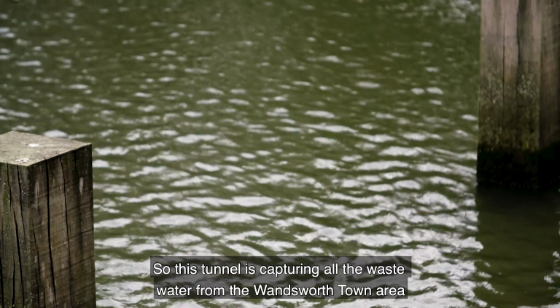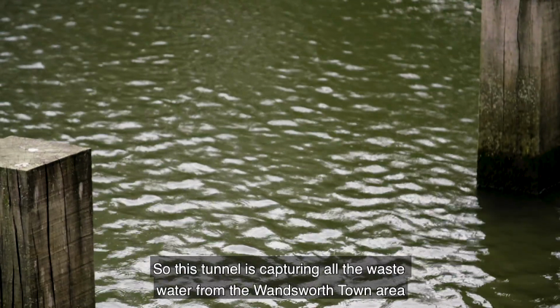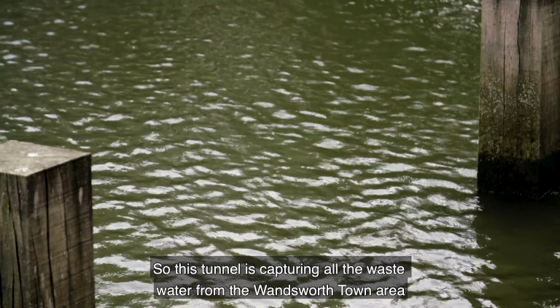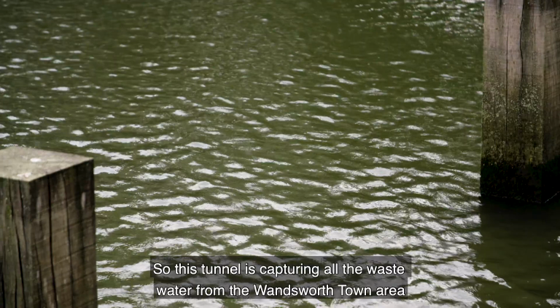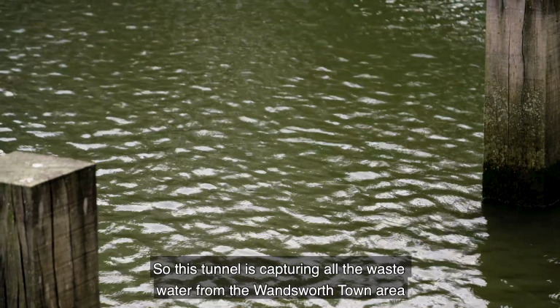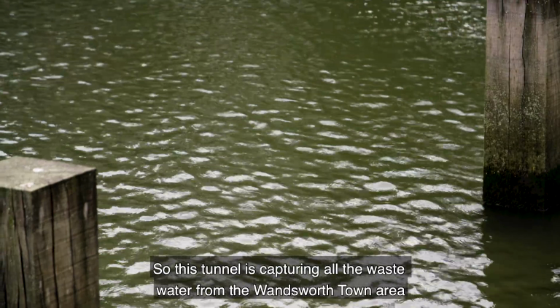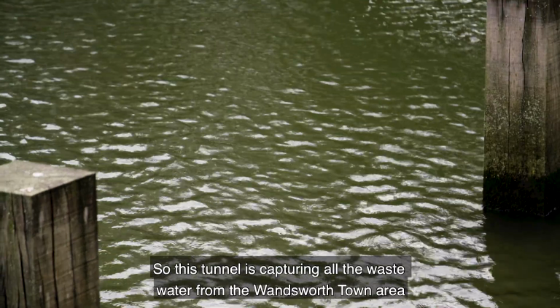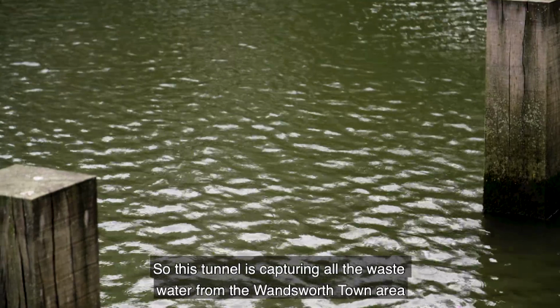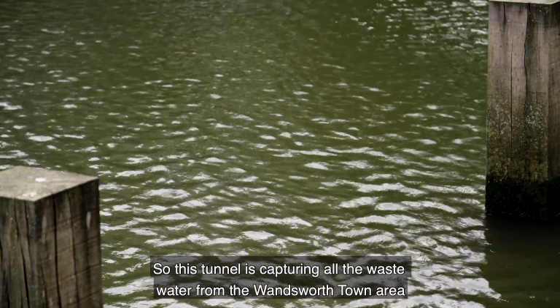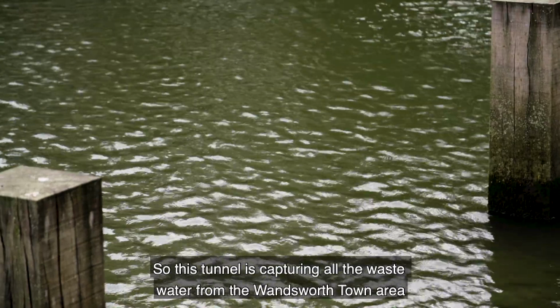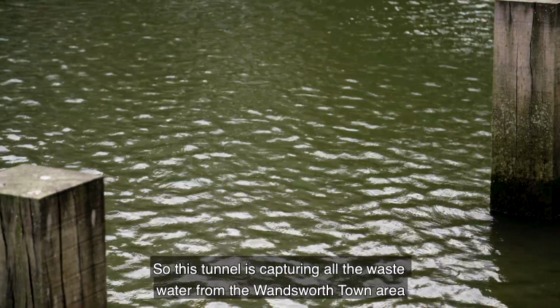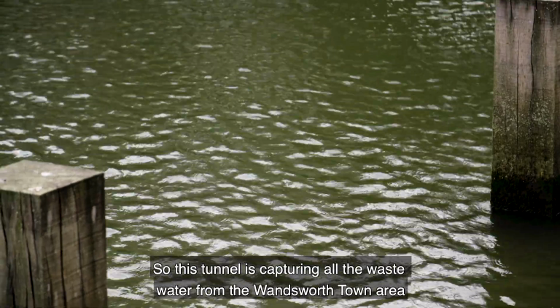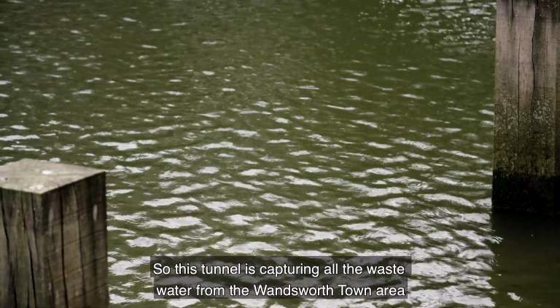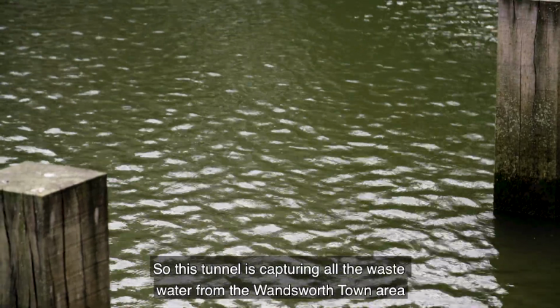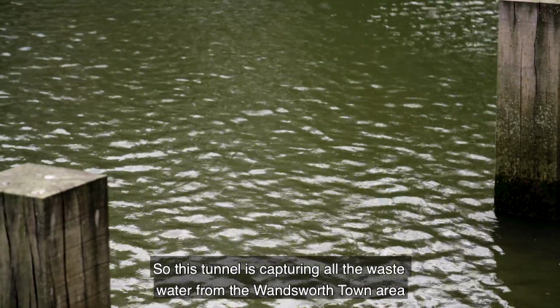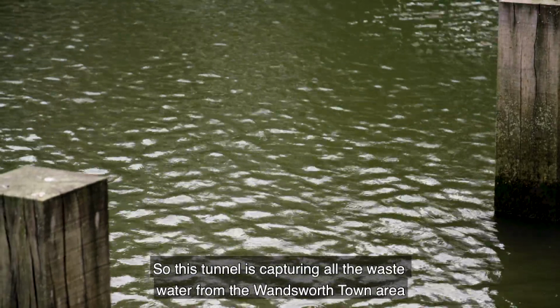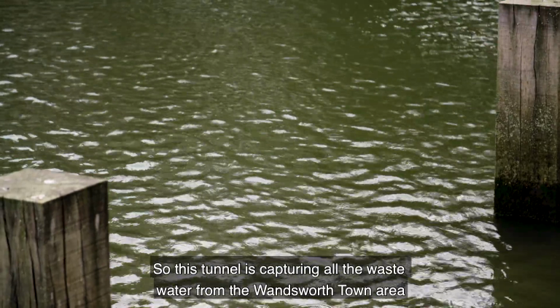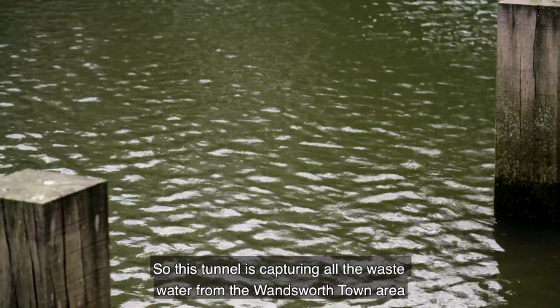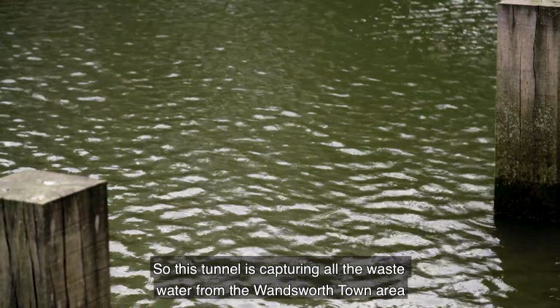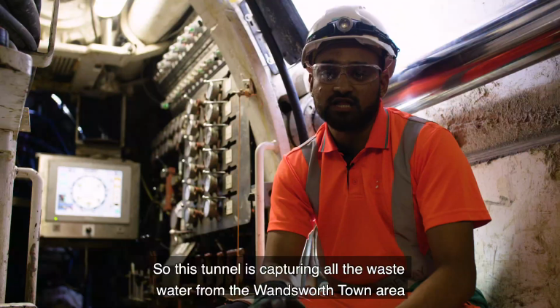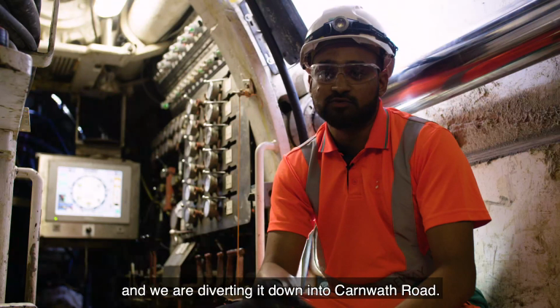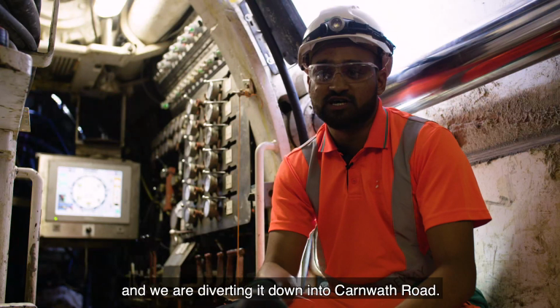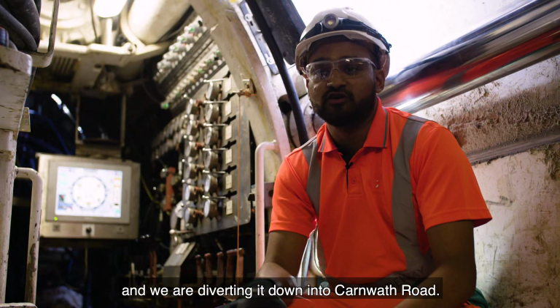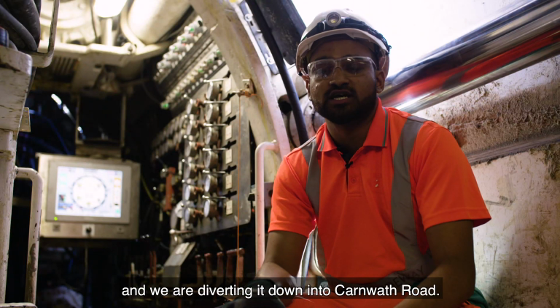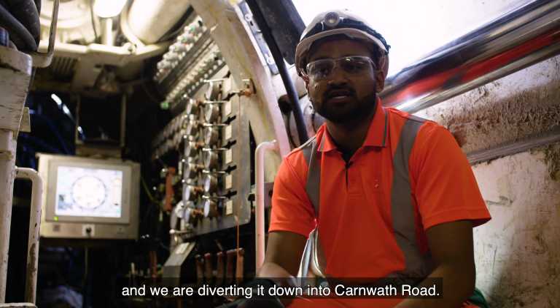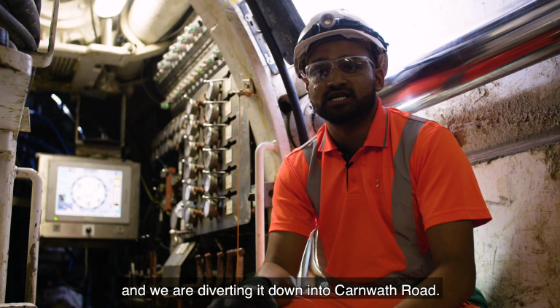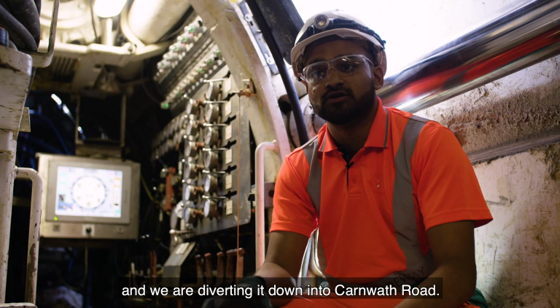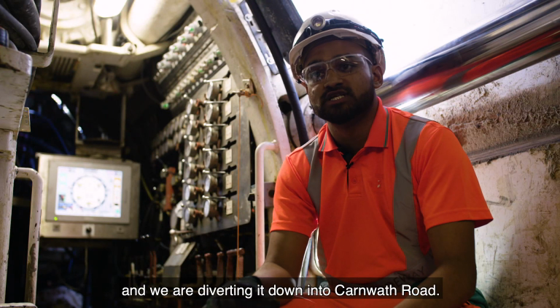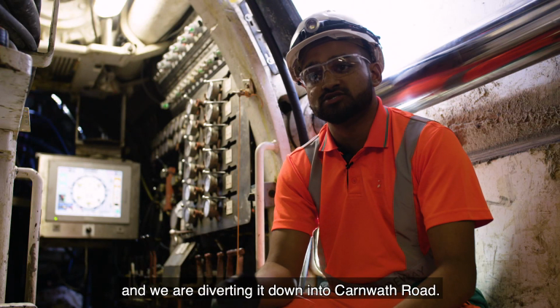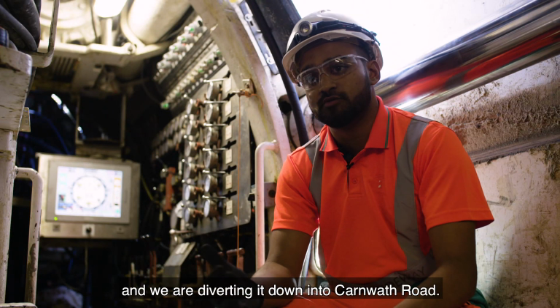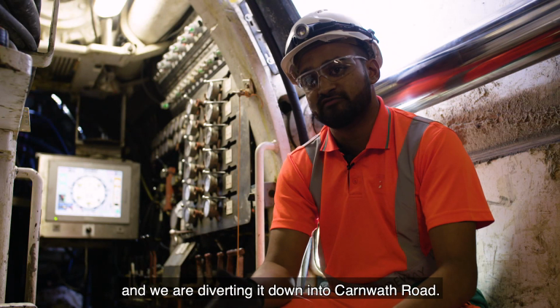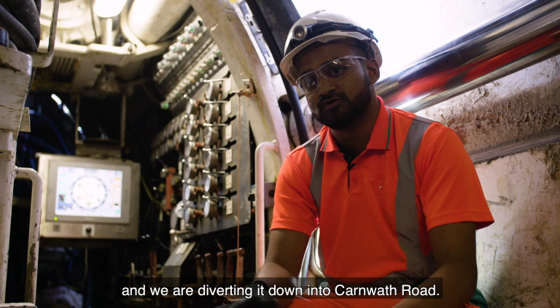This tunnel is capturing all the waste water from the Wandsworth Town area, and Ubudaba, and getting it down into Karnath Road.